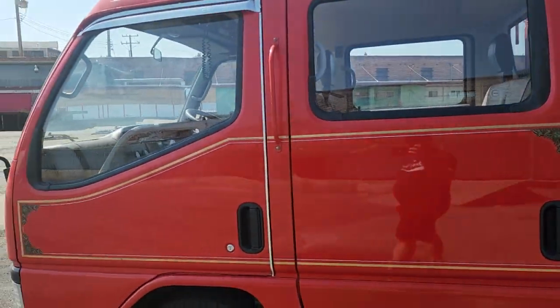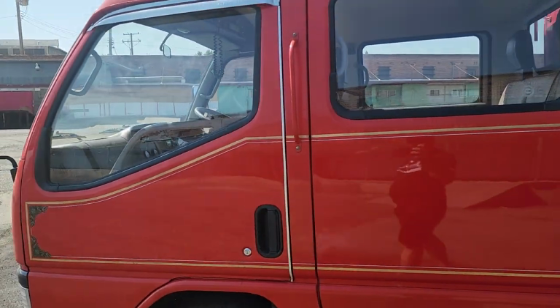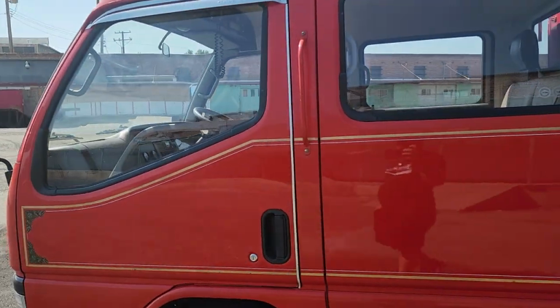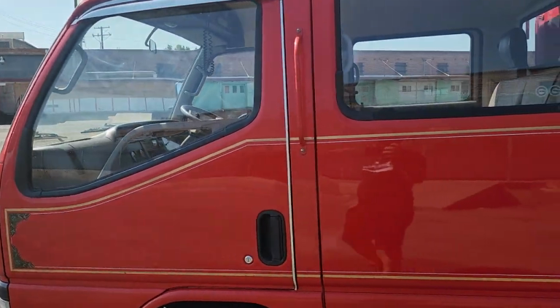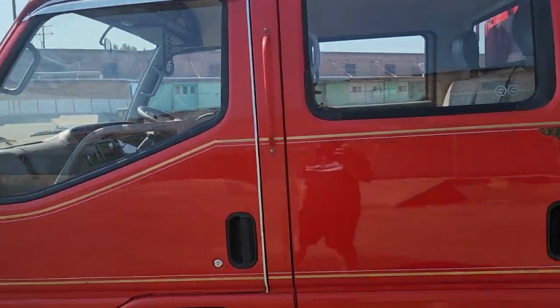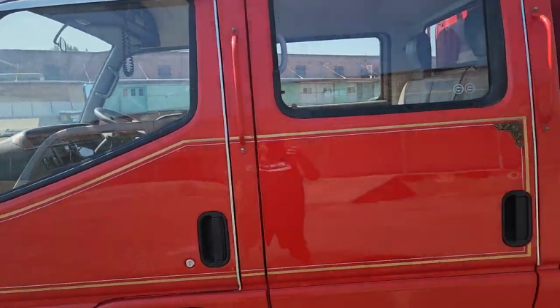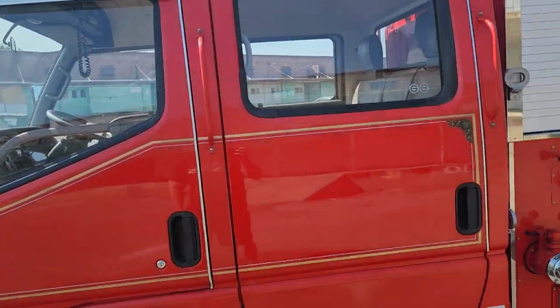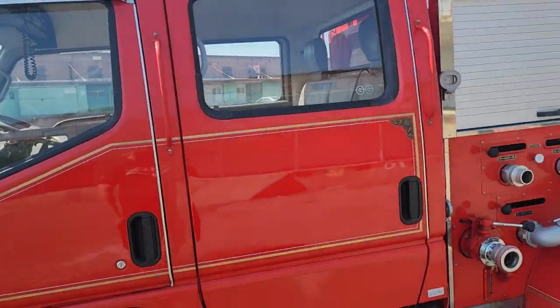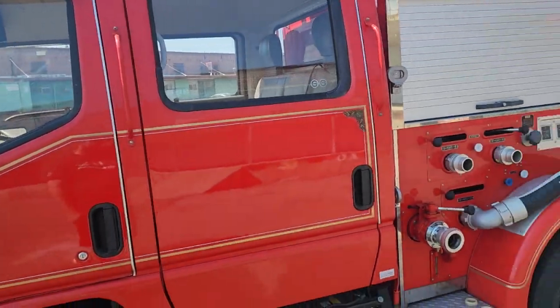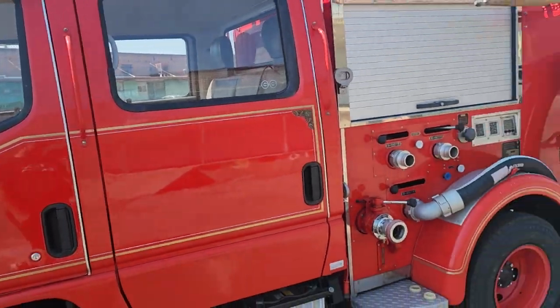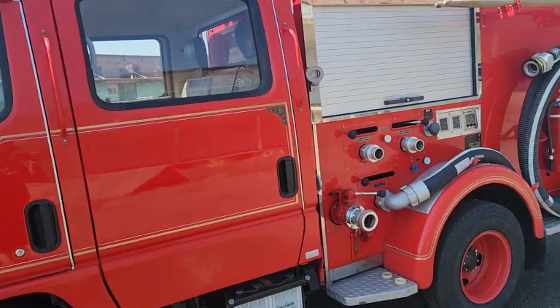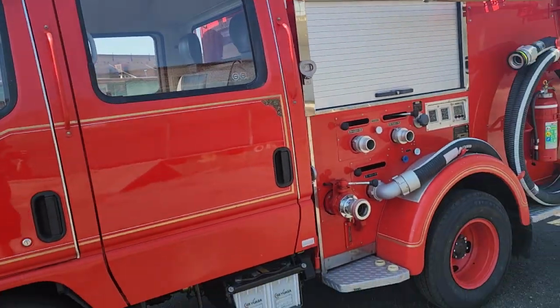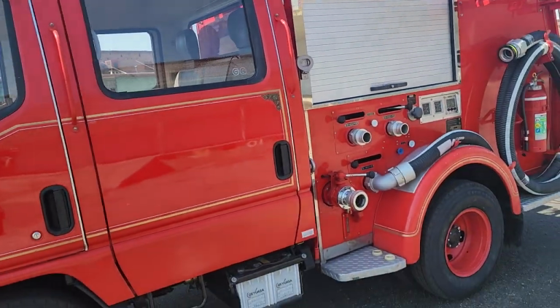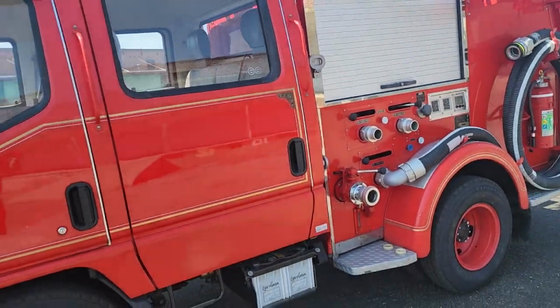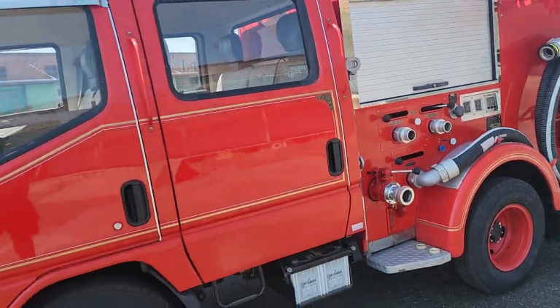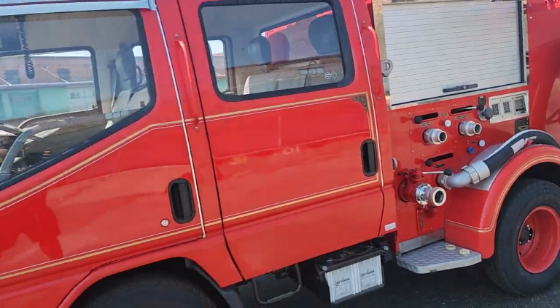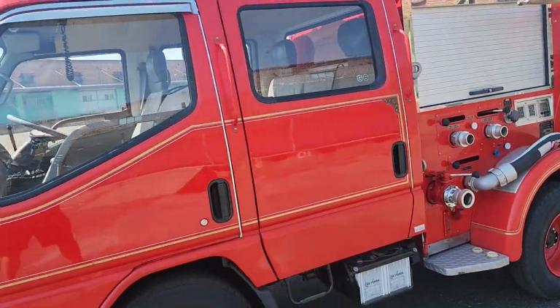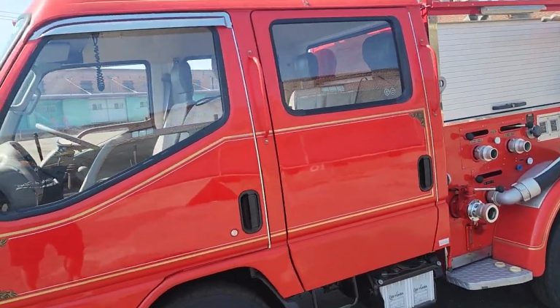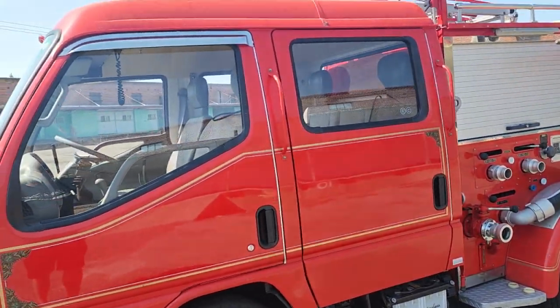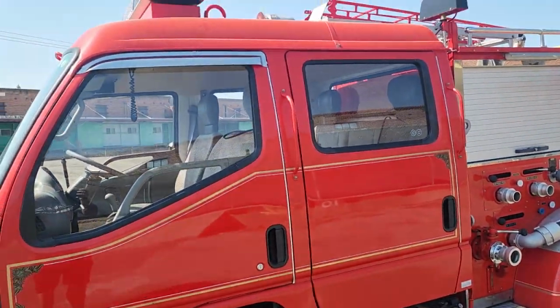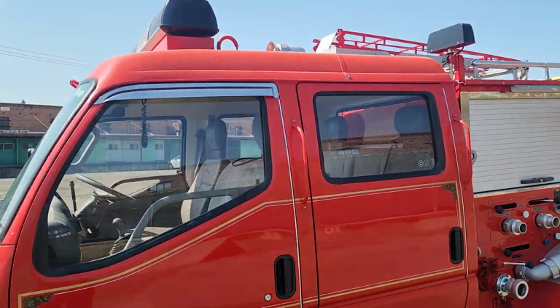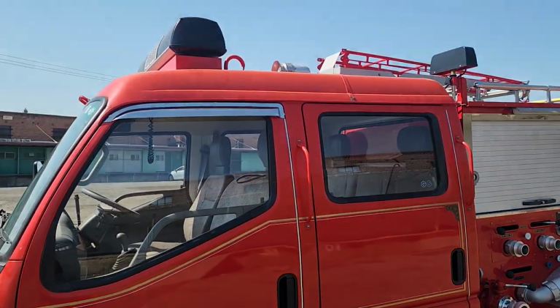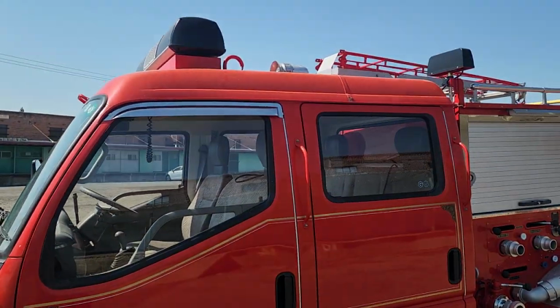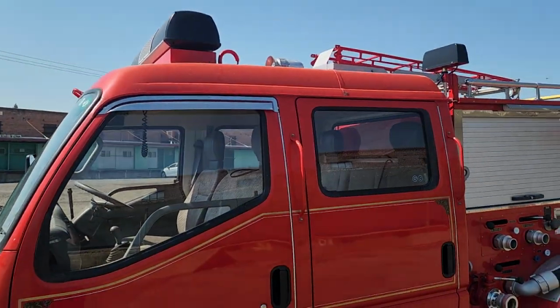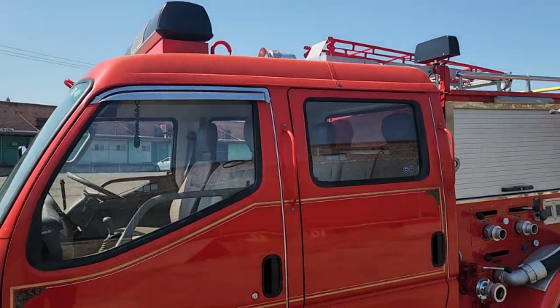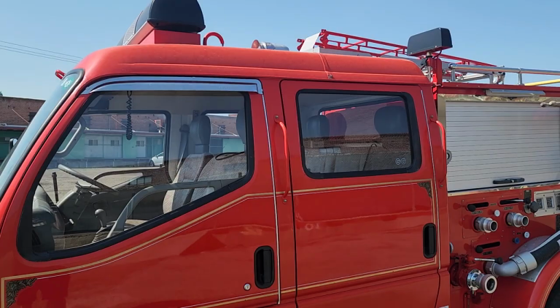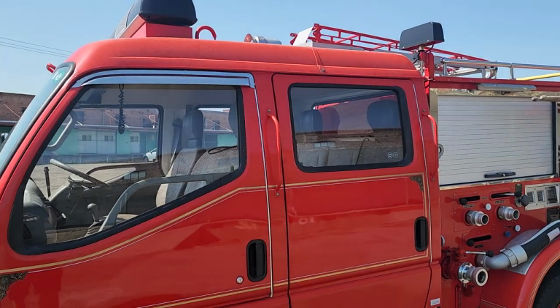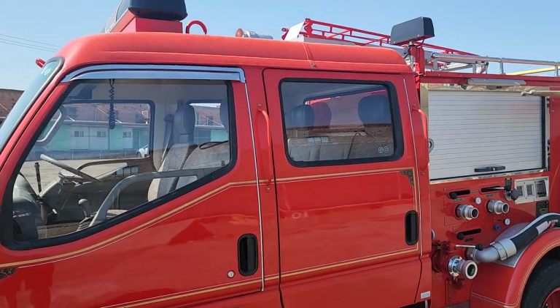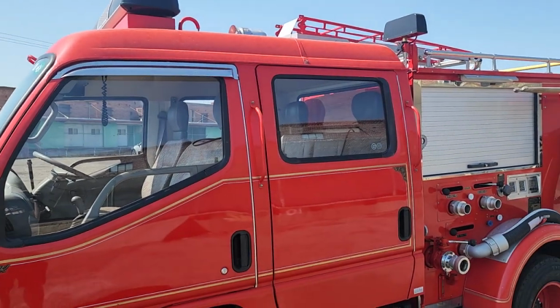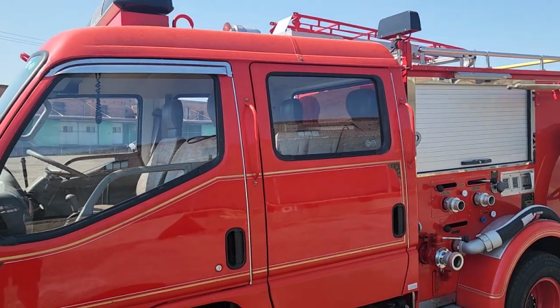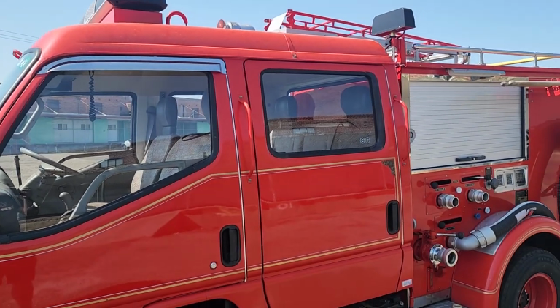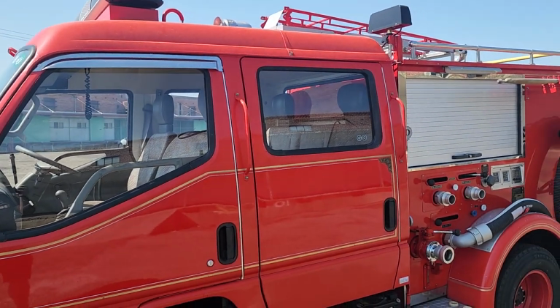We'll get some pictures going next when I get it back to the lot. We'll do a demonstration of the lights and things like that.